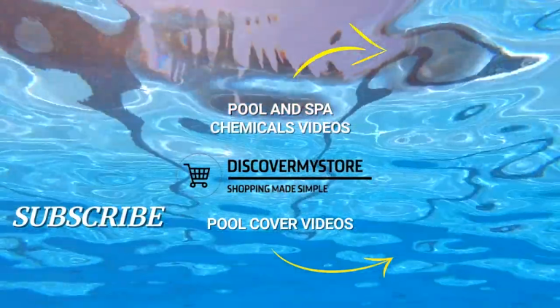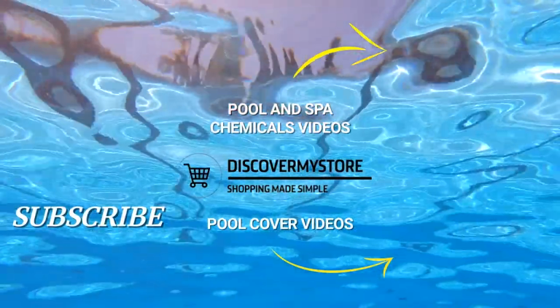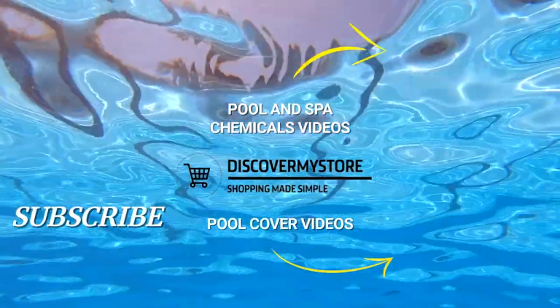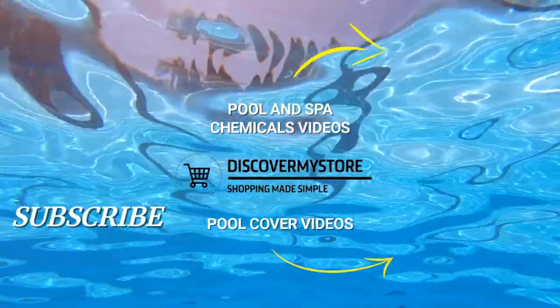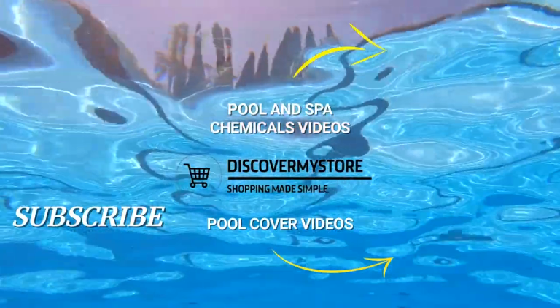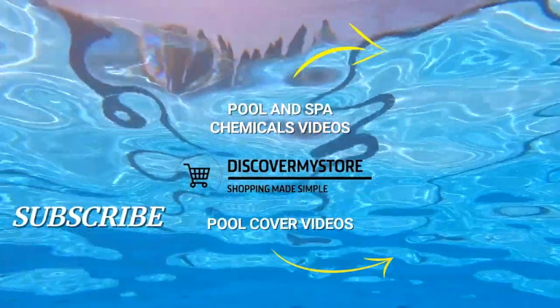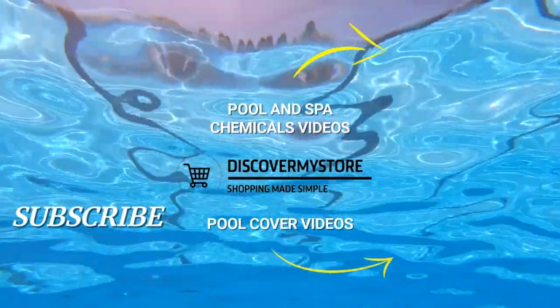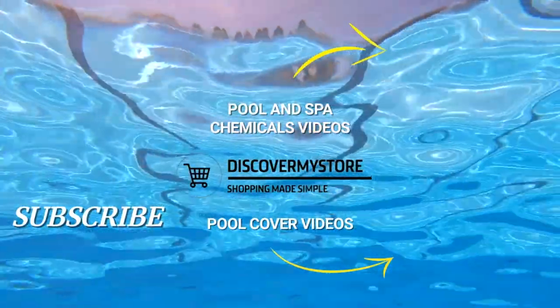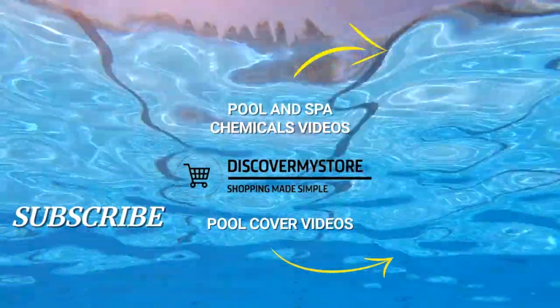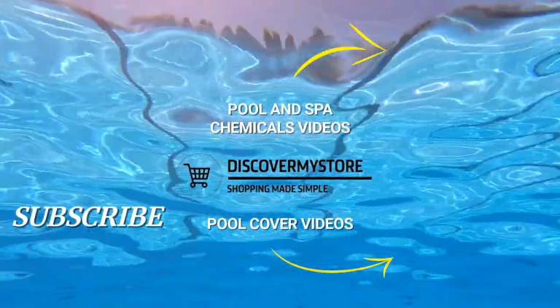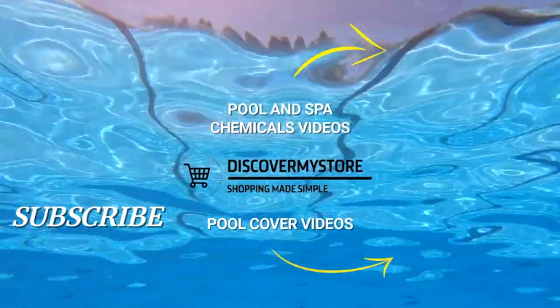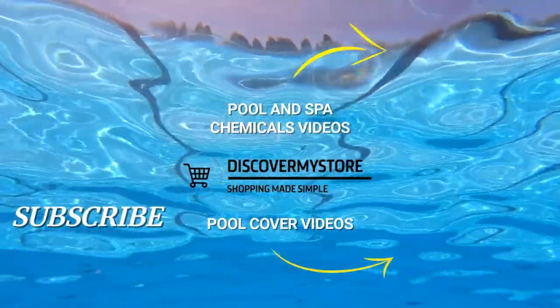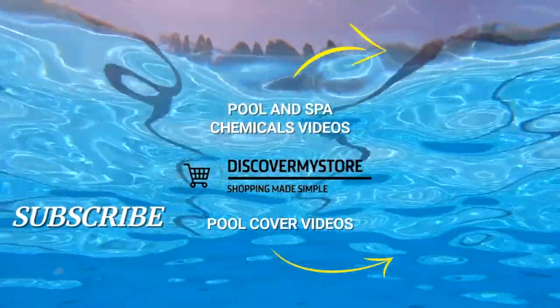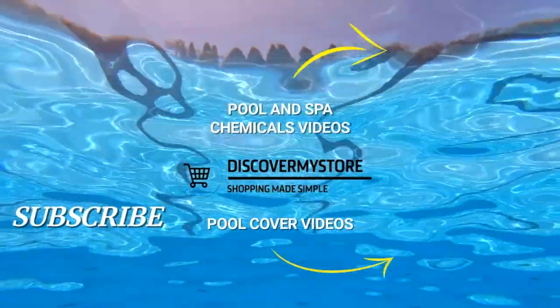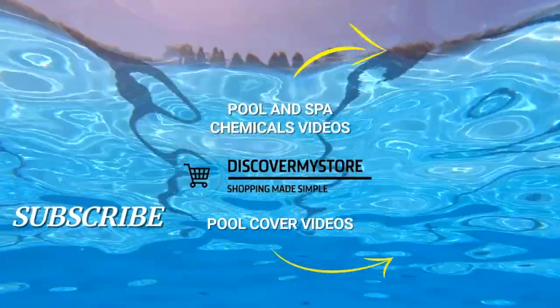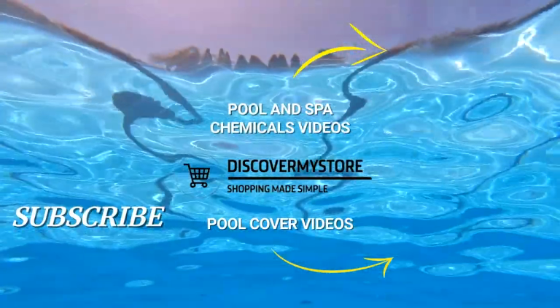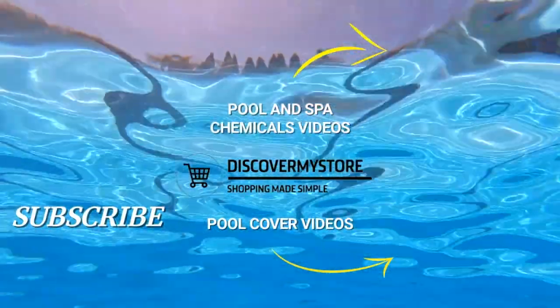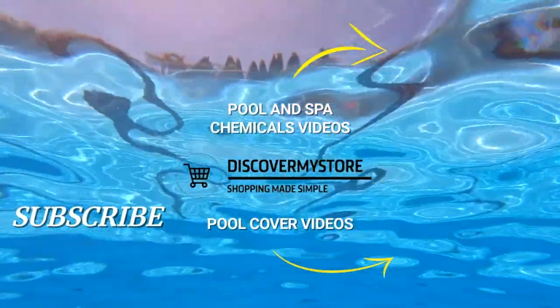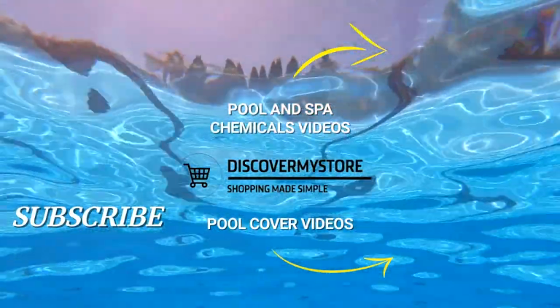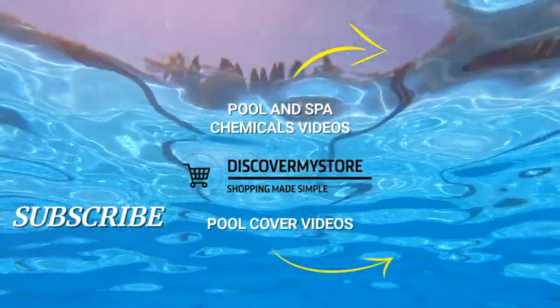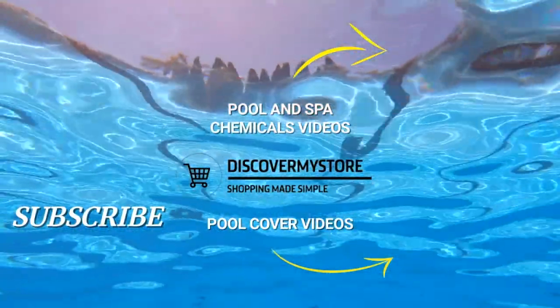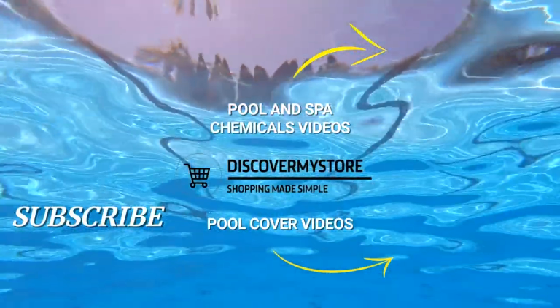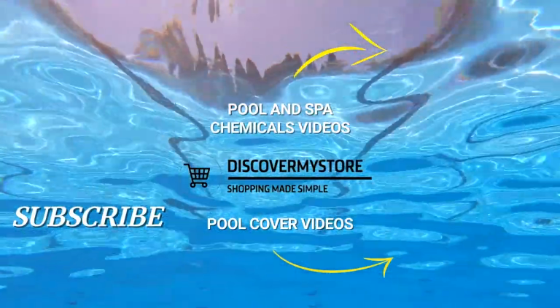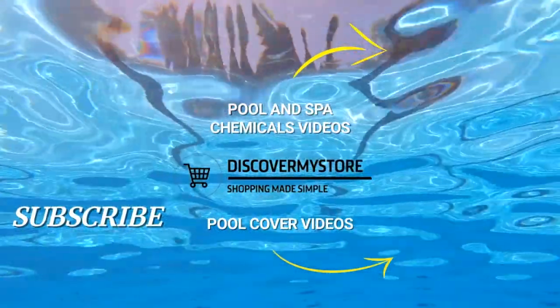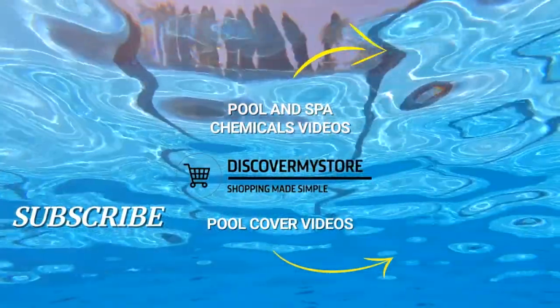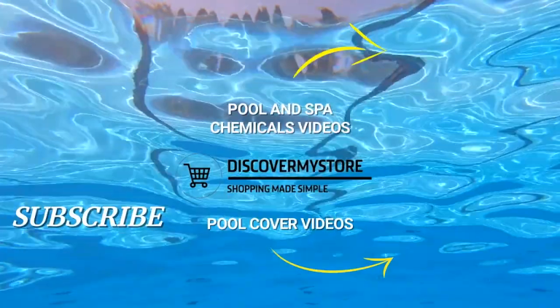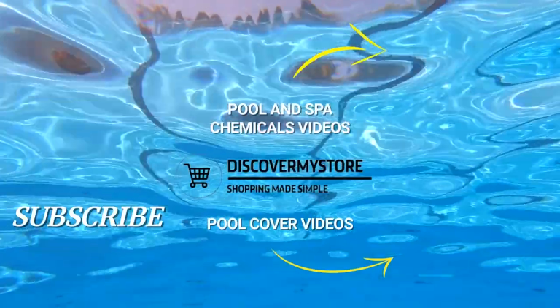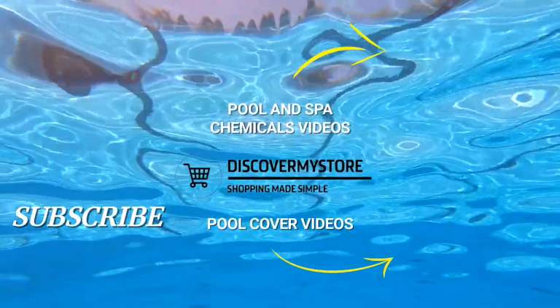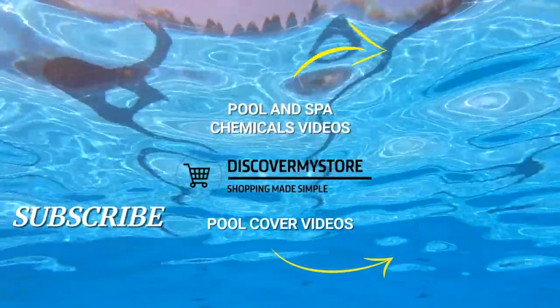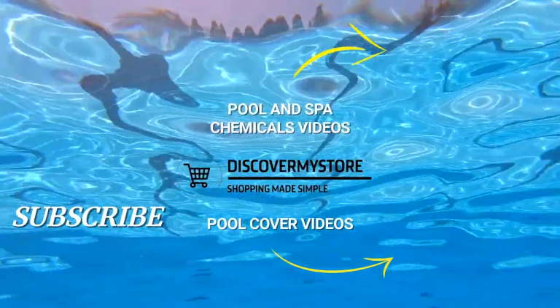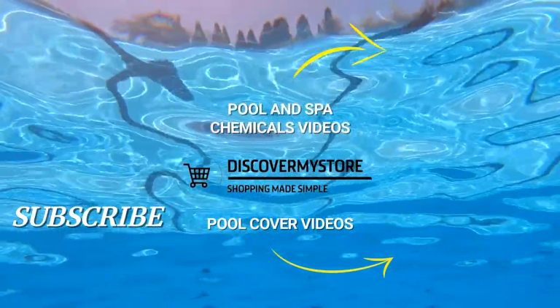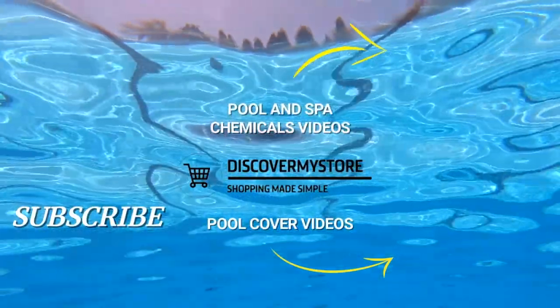Thank you, I hope that information helps. Don't forget to subscribe to our YouTube channel for more relevant tips about your pool and spa.